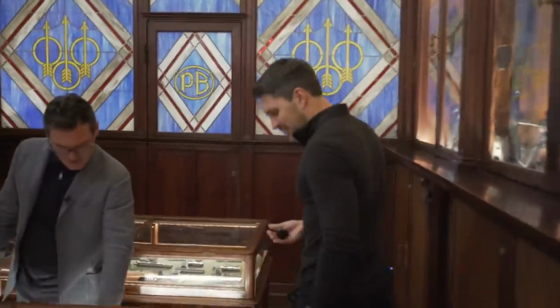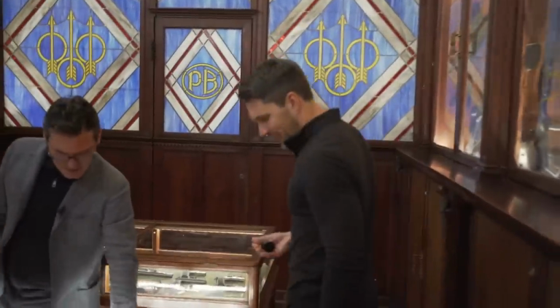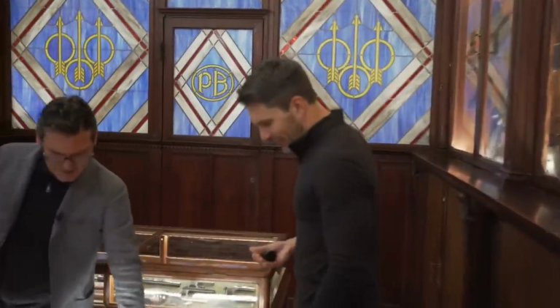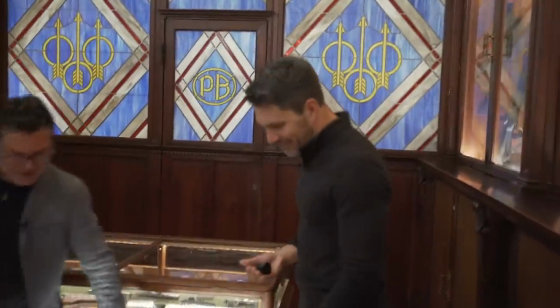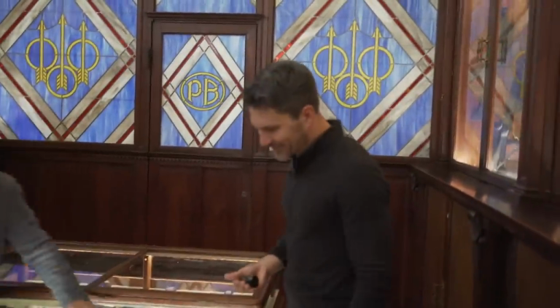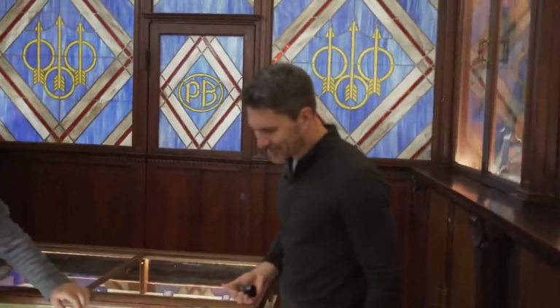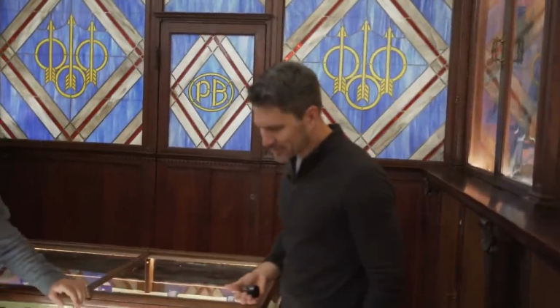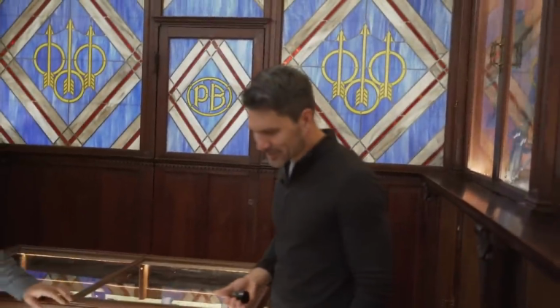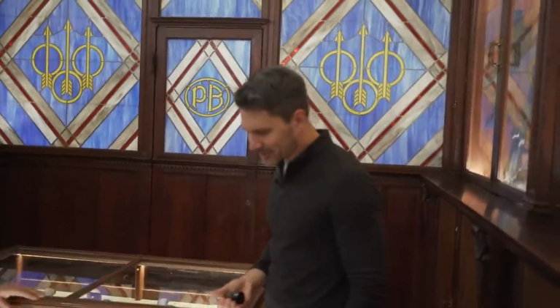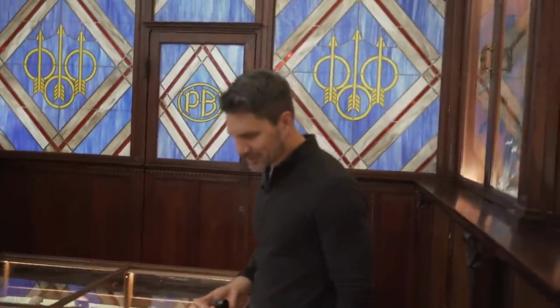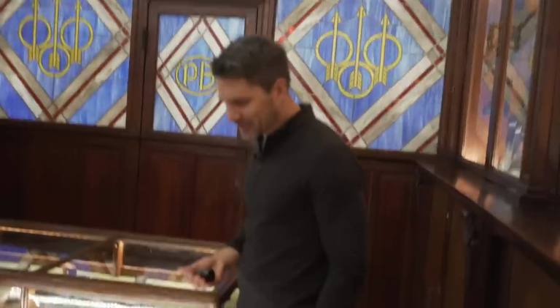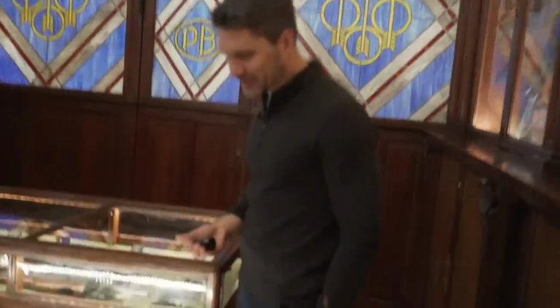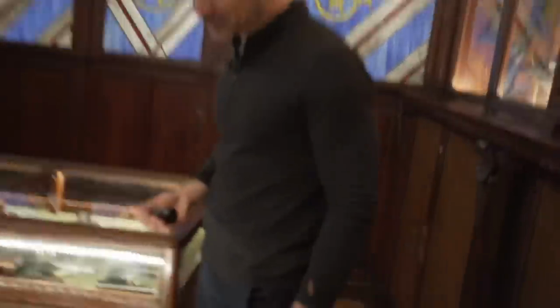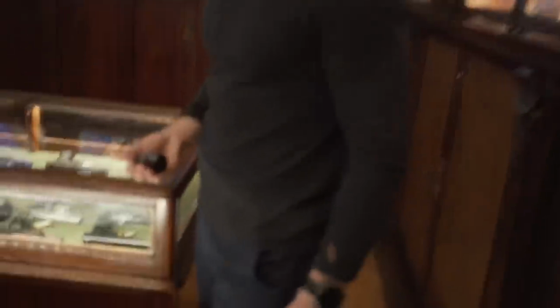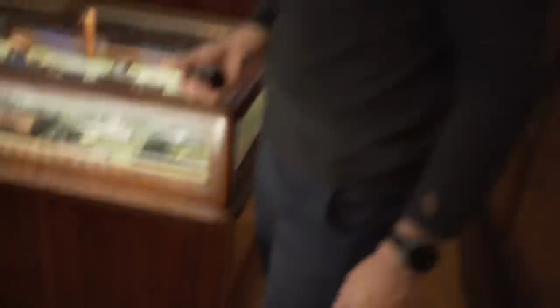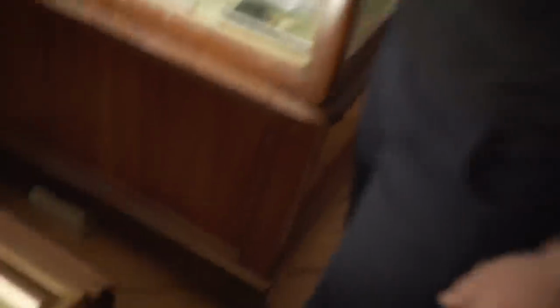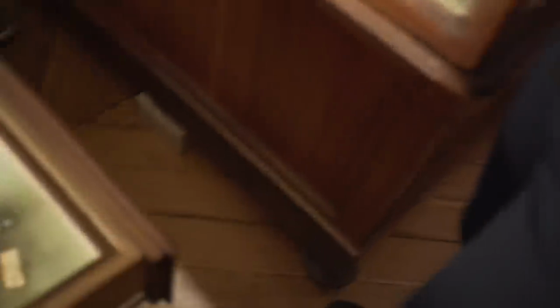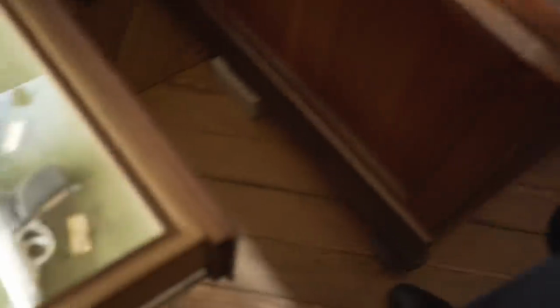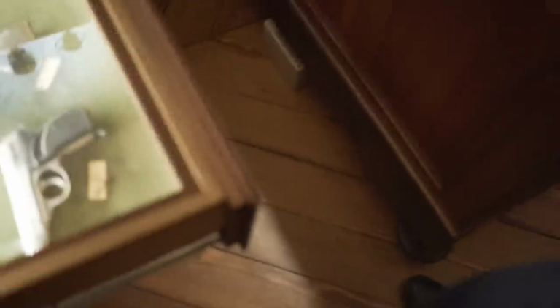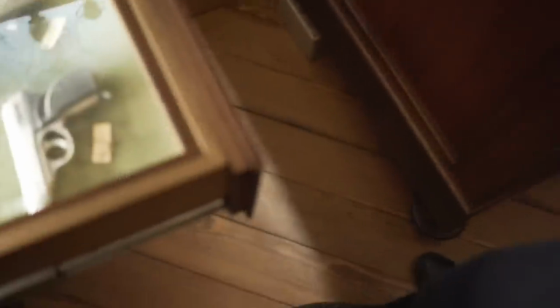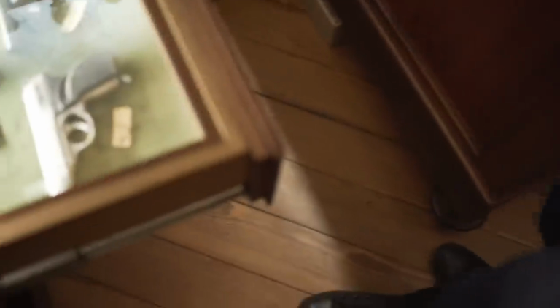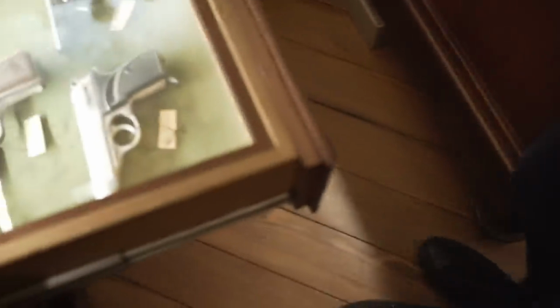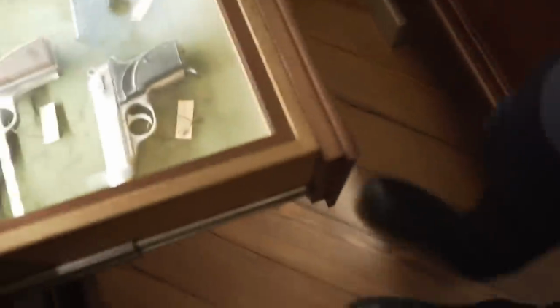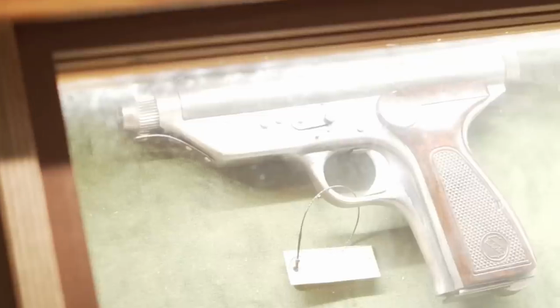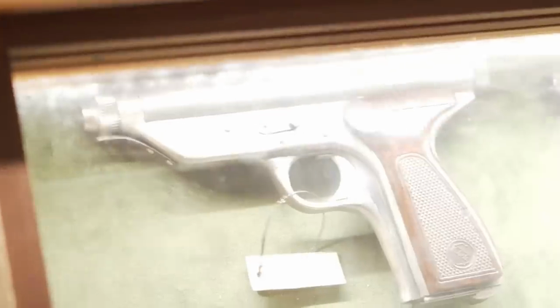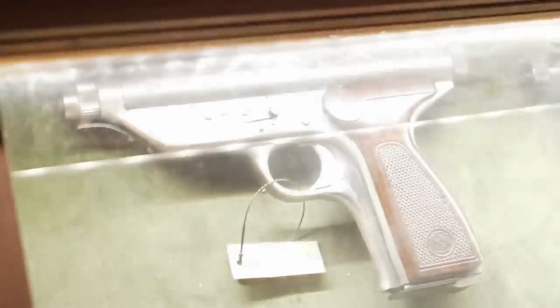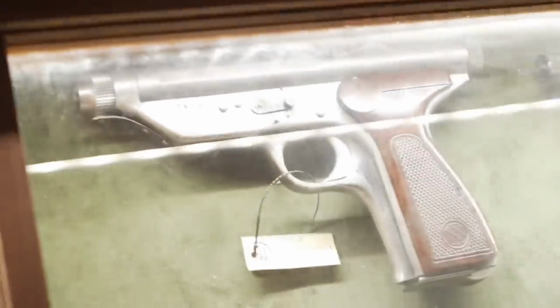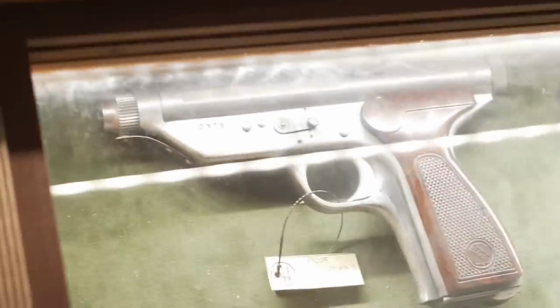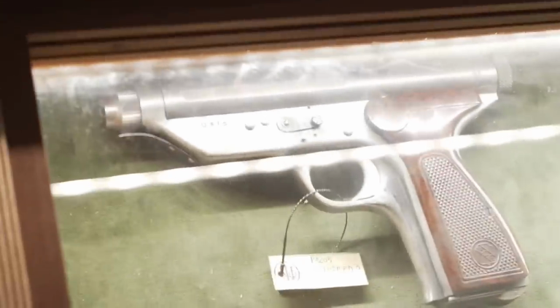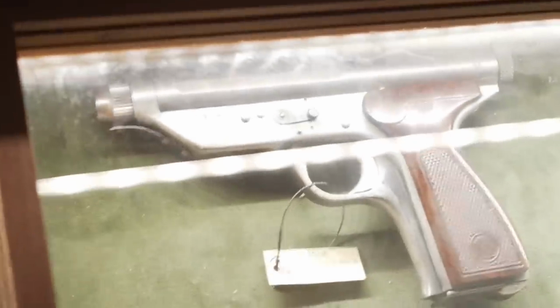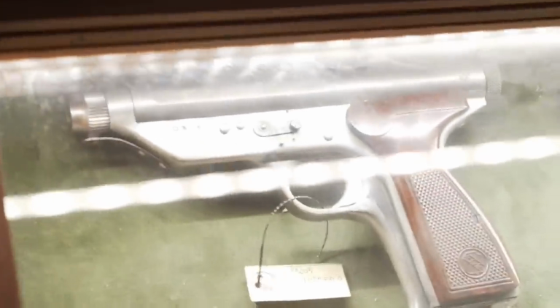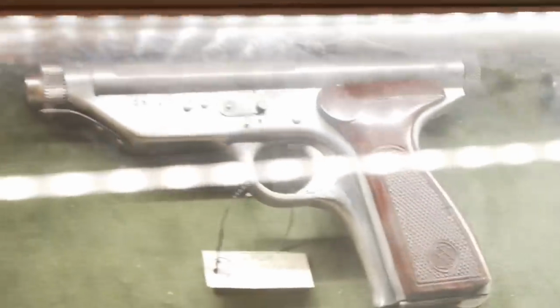Oh yeah, hideous. I think that's hideous. It's a Star Trek phaser. That's funny.